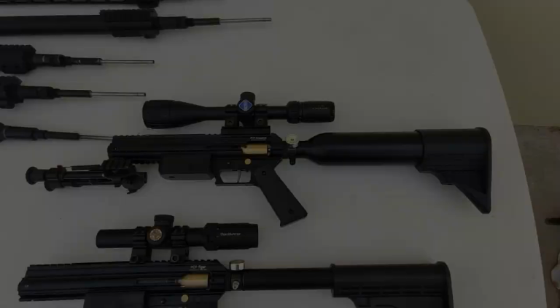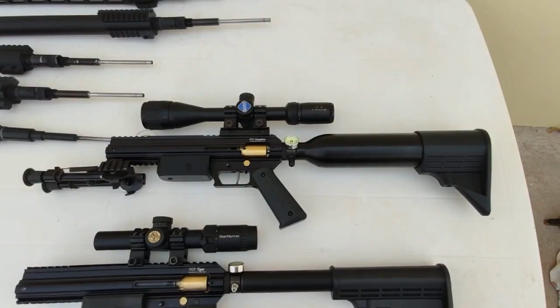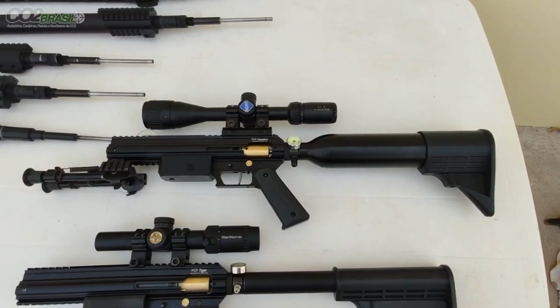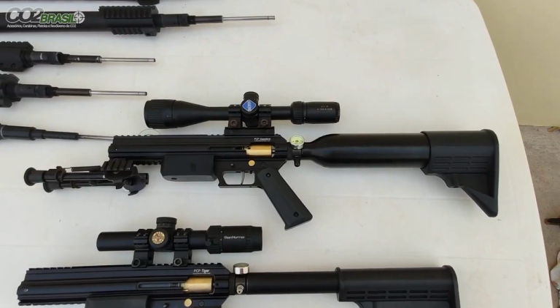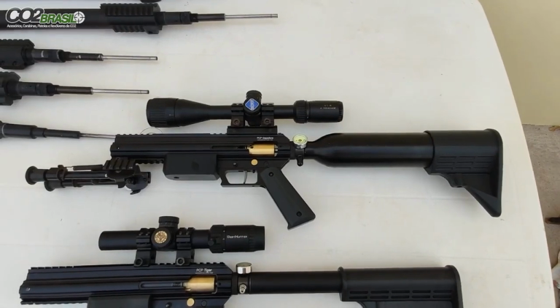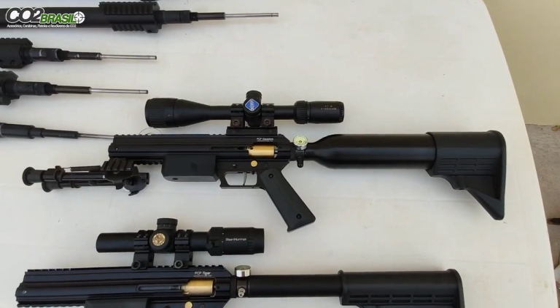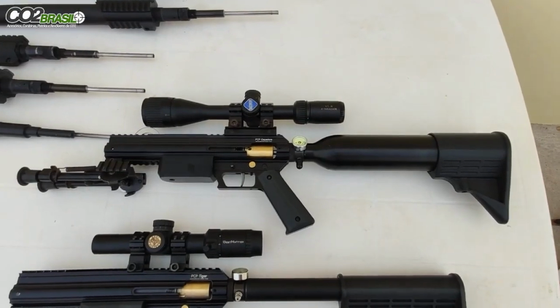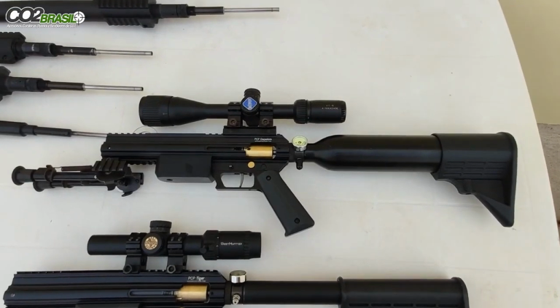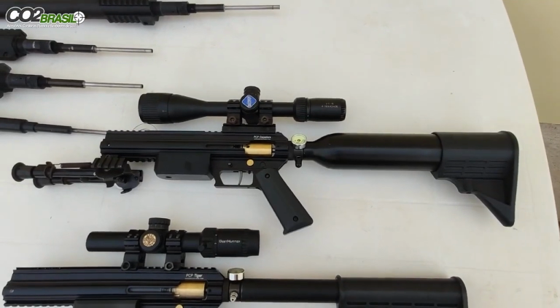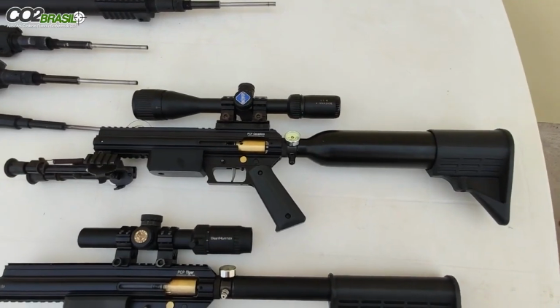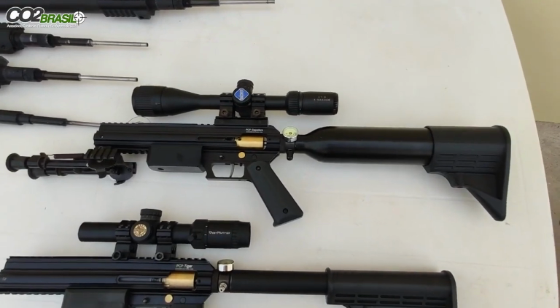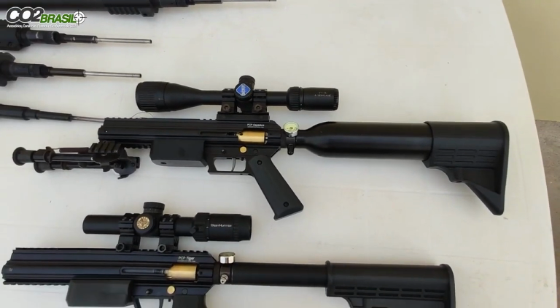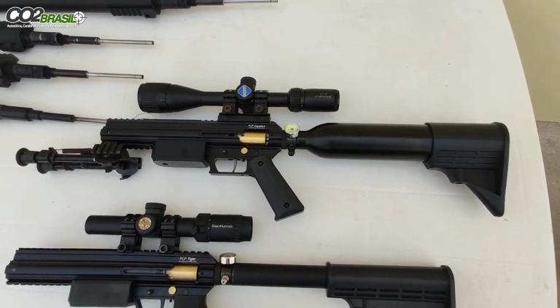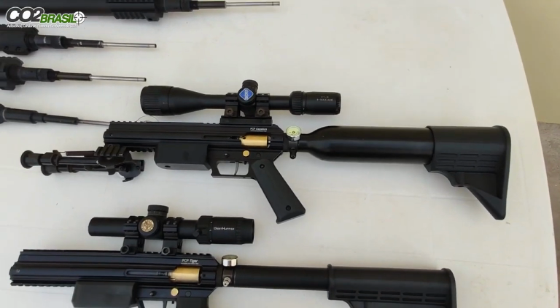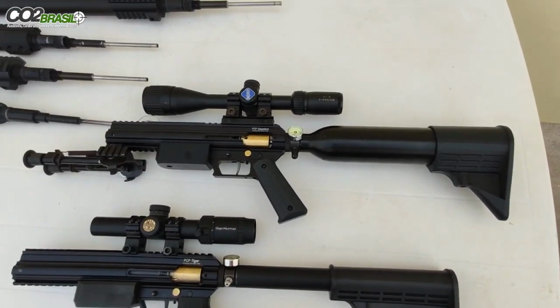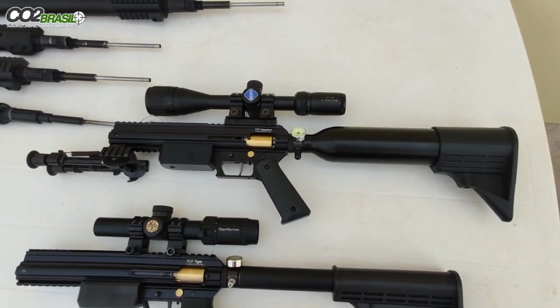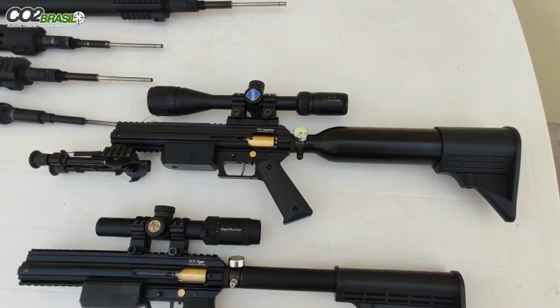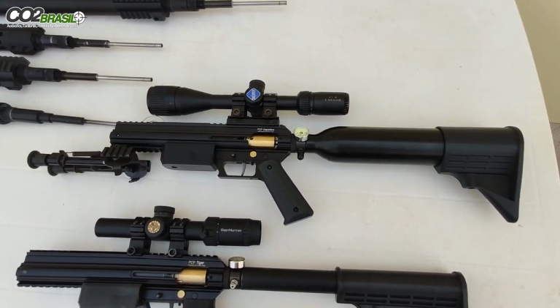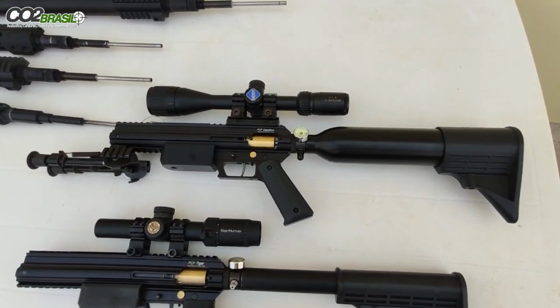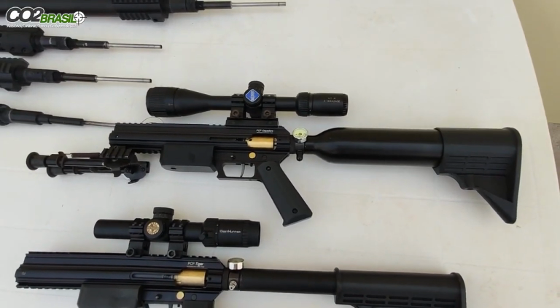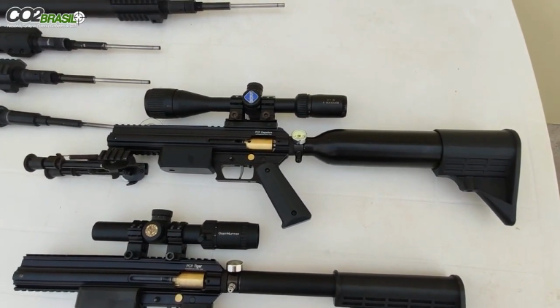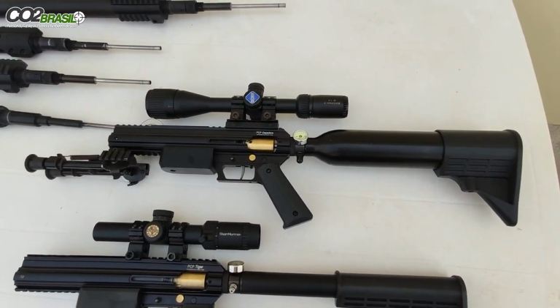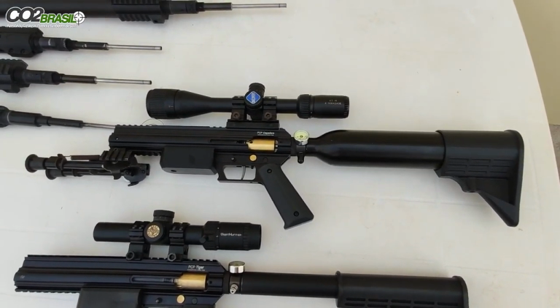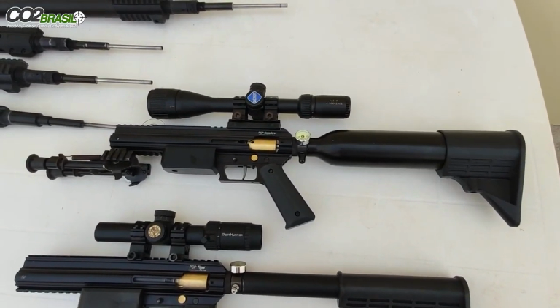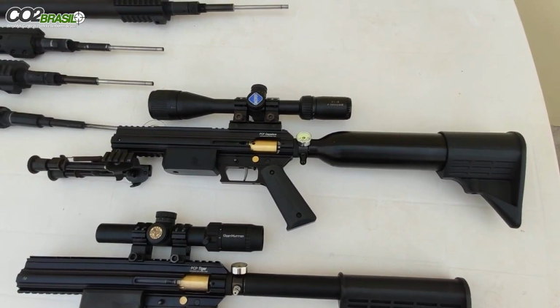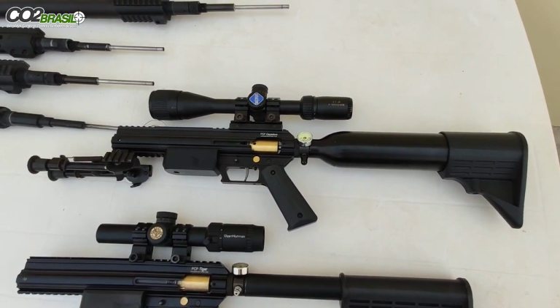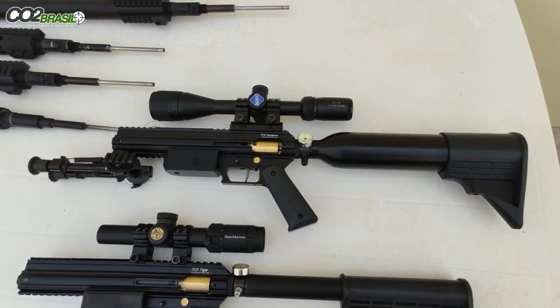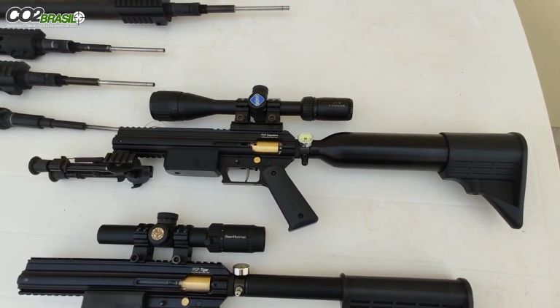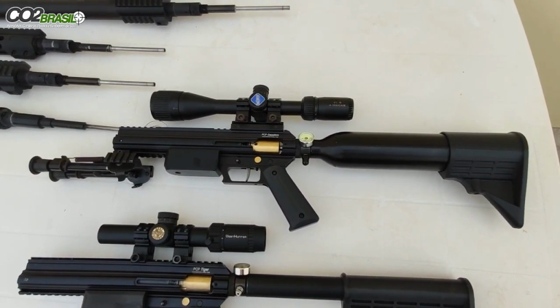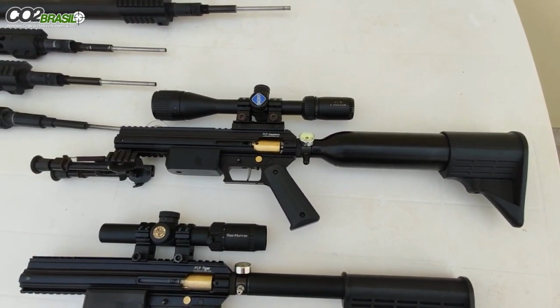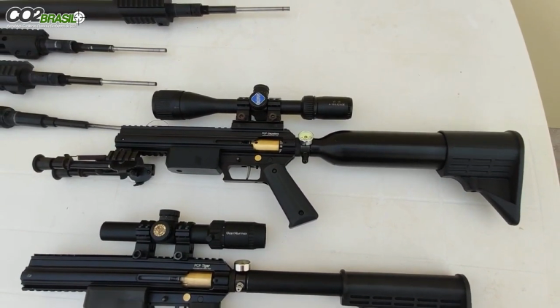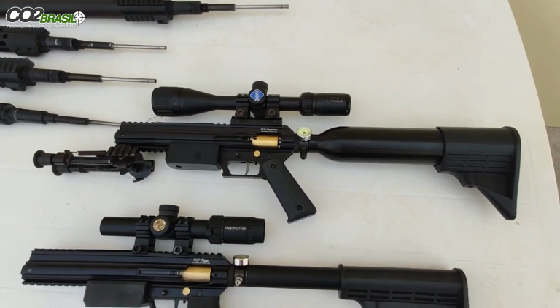Oi pessoal, tudo bom? Vou fazer um pequeno vídeo aqui para mostrar a diferença entre as duas armas para vocês.